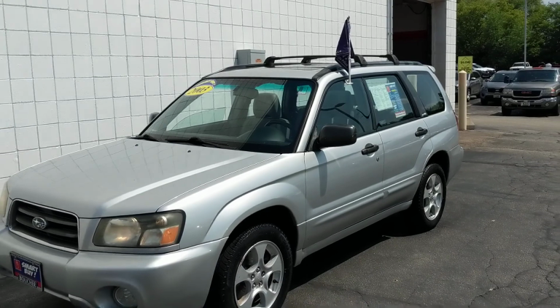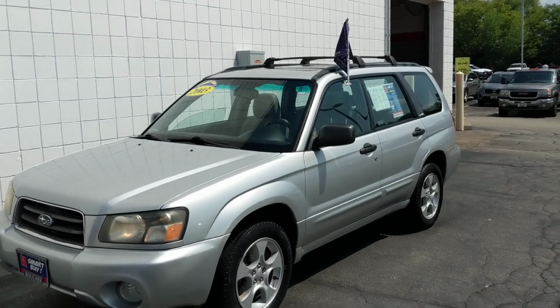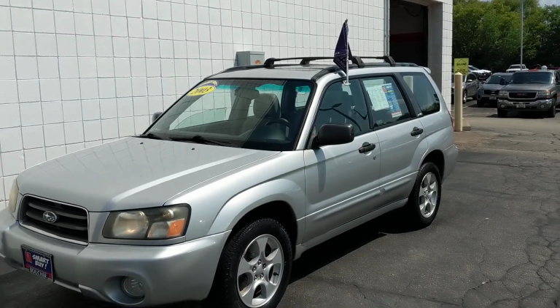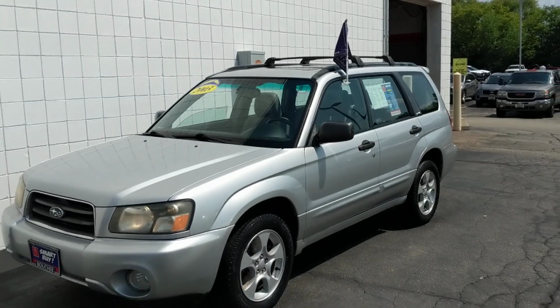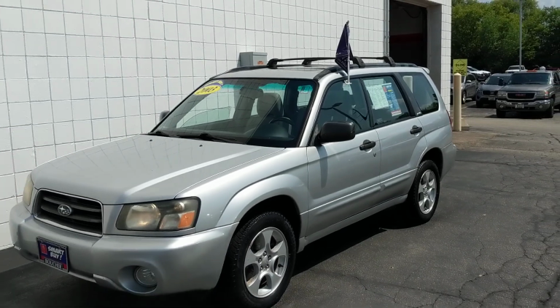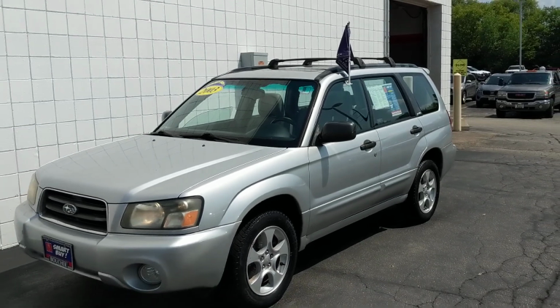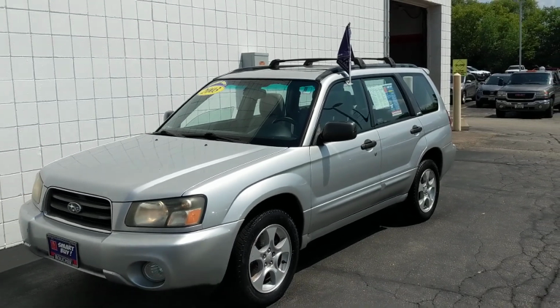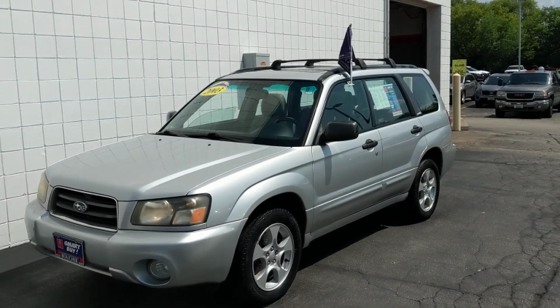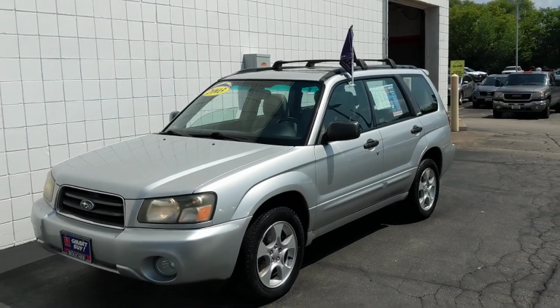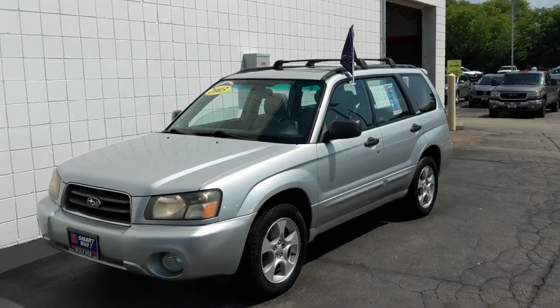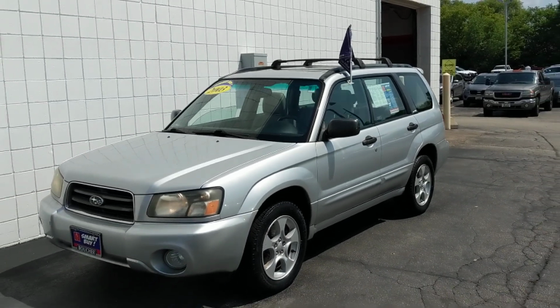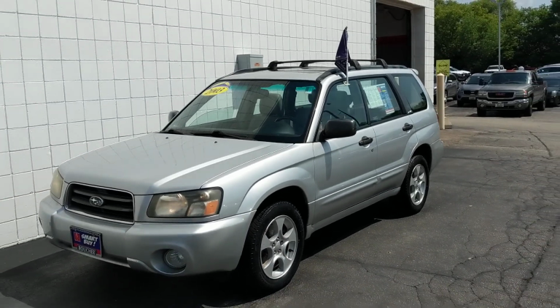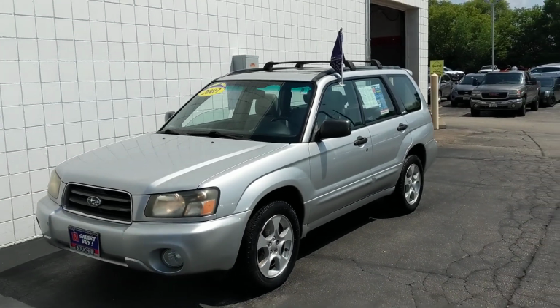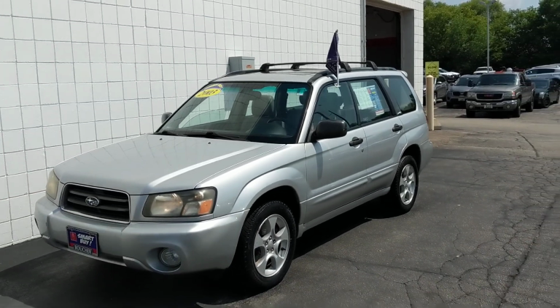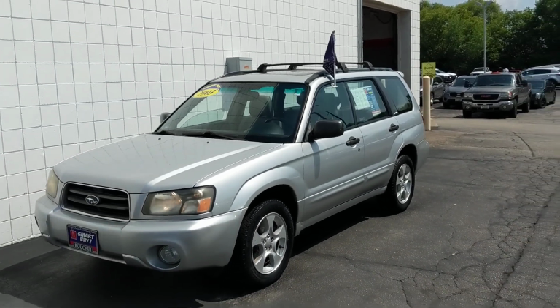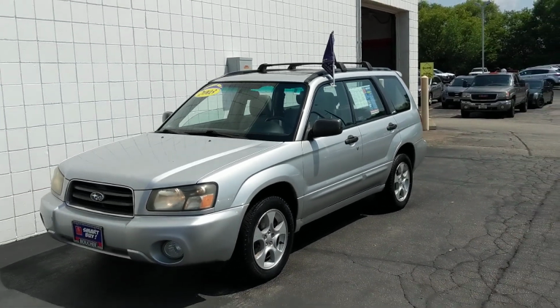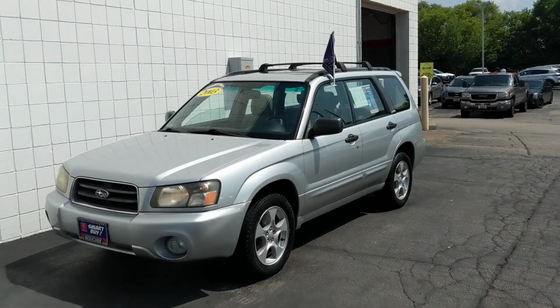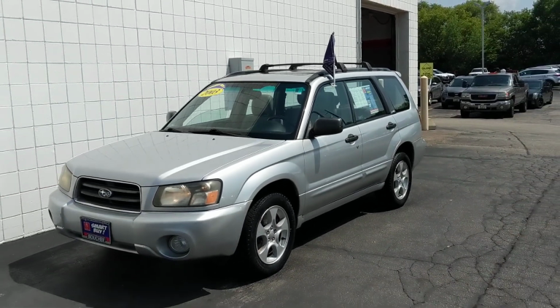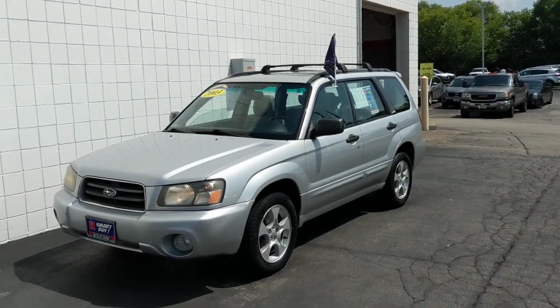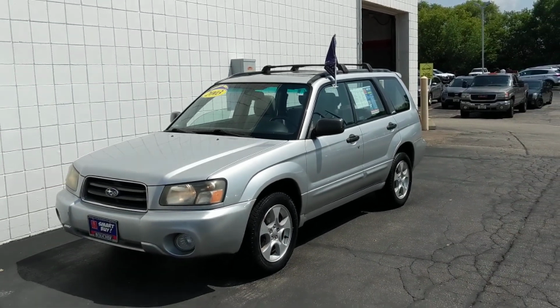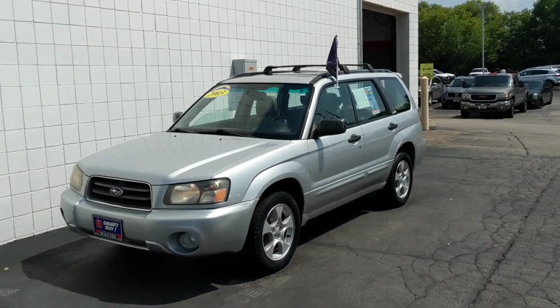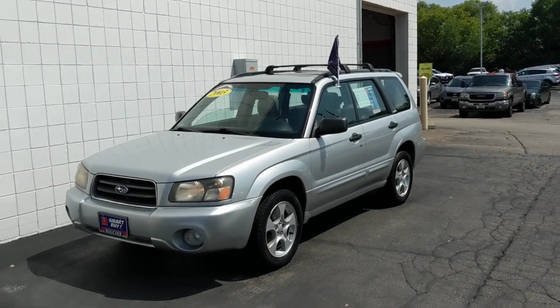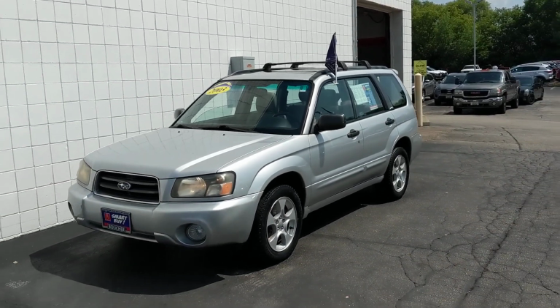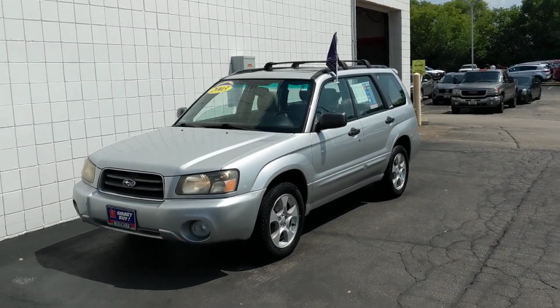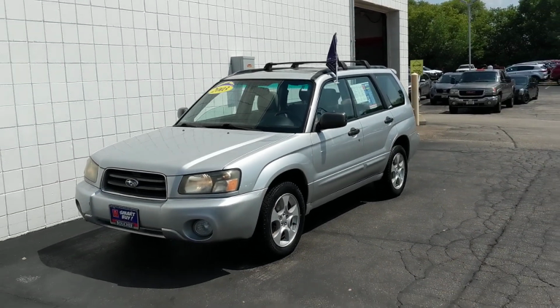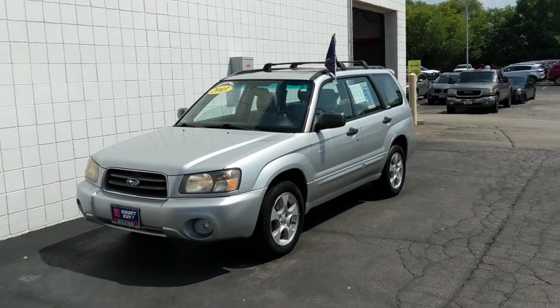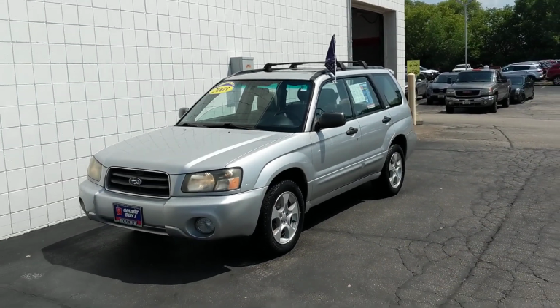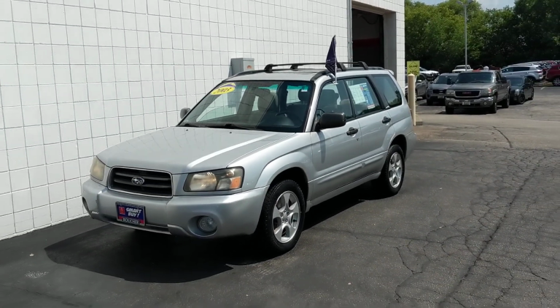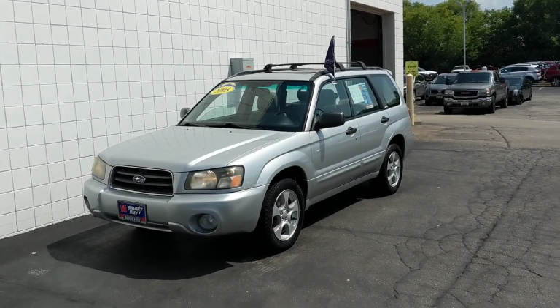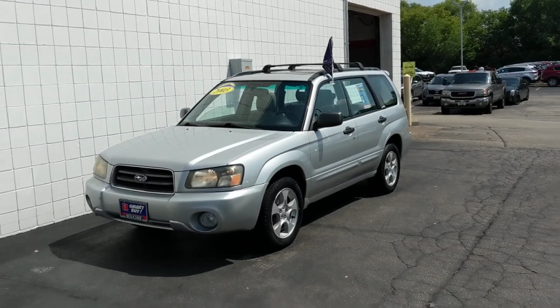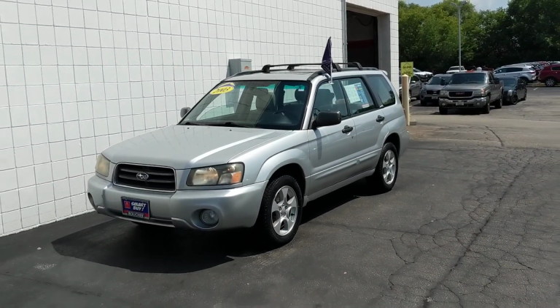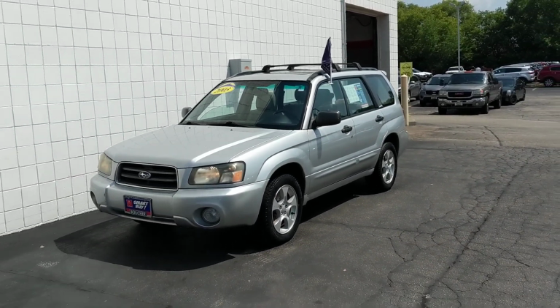Our phone number here is 414-357-2000. Thank you for choosing Boucher.